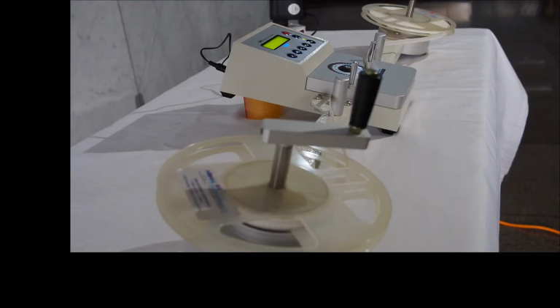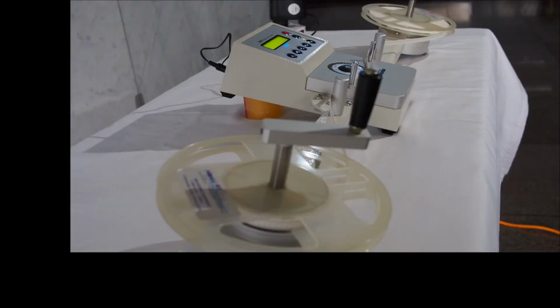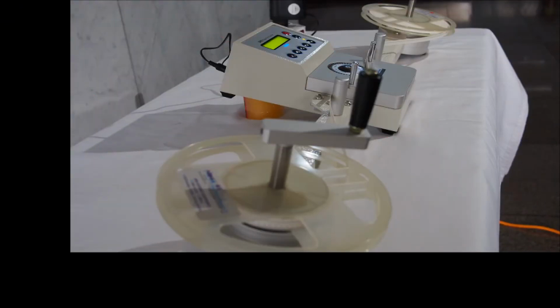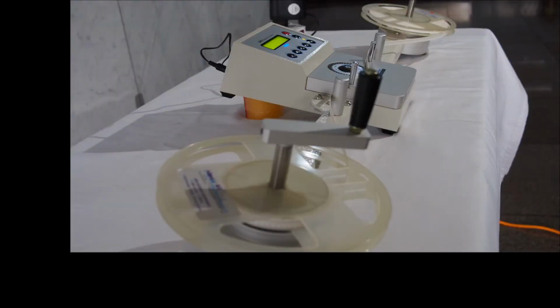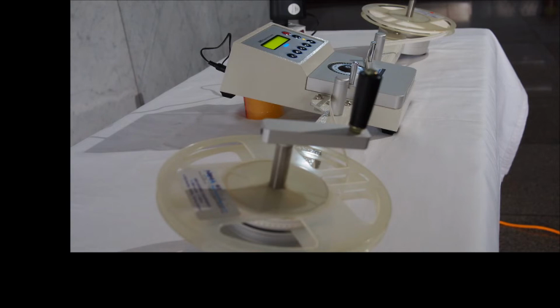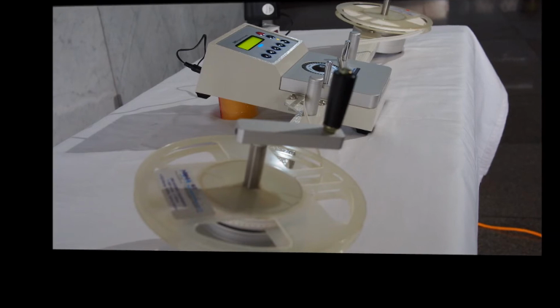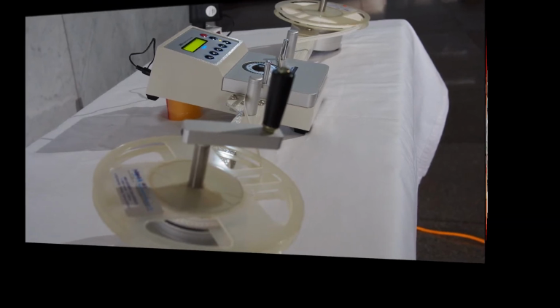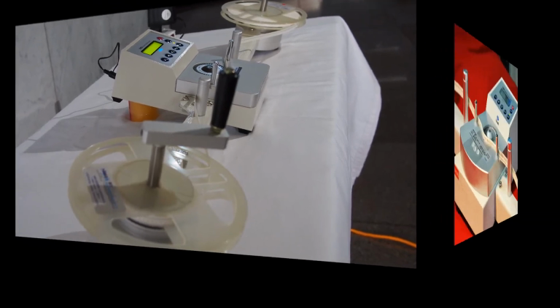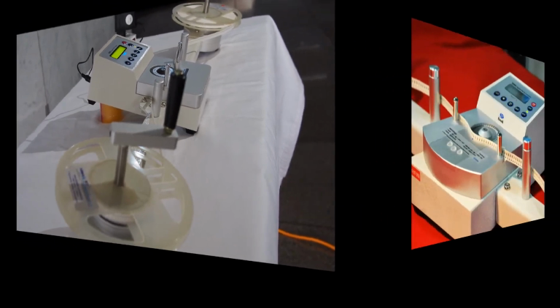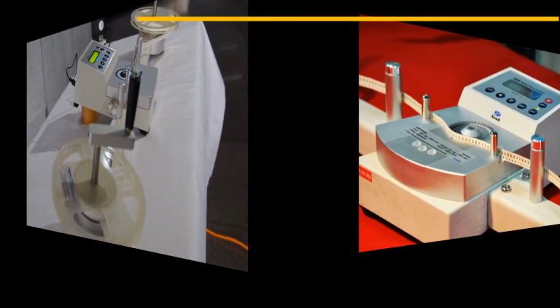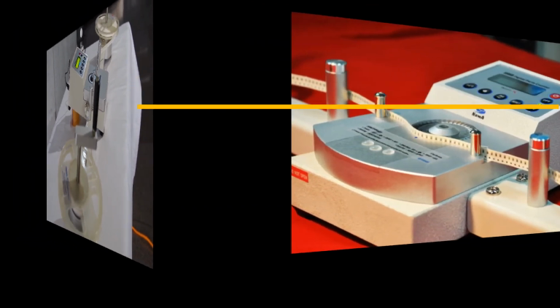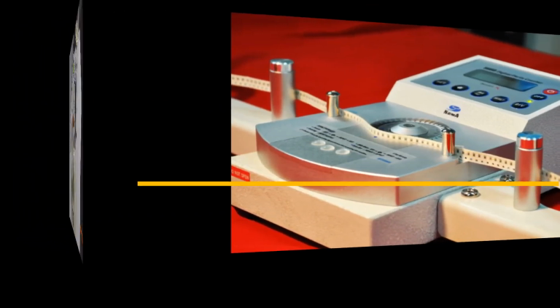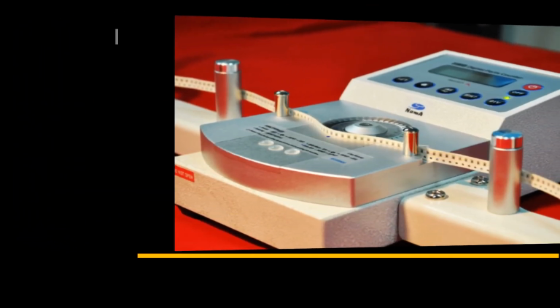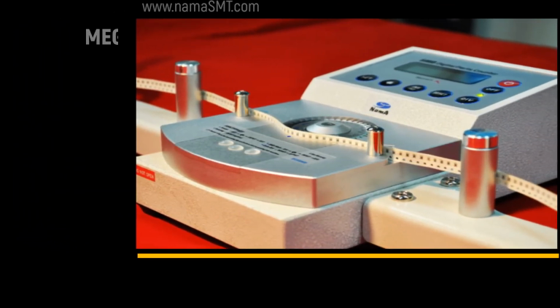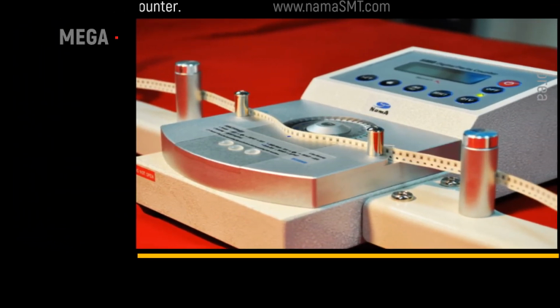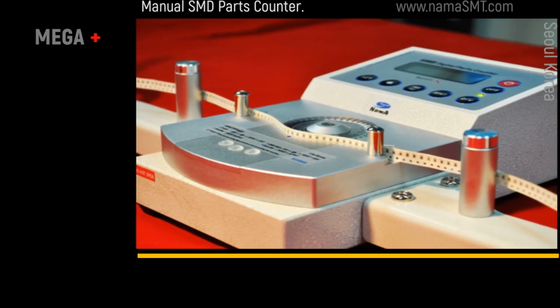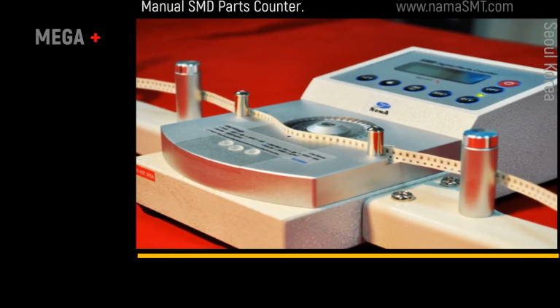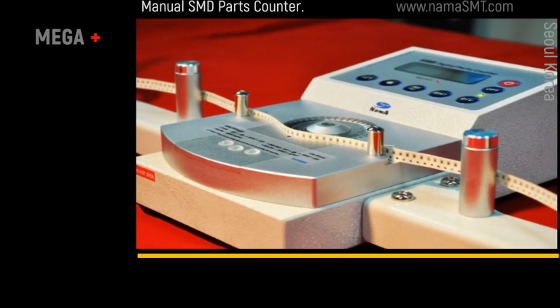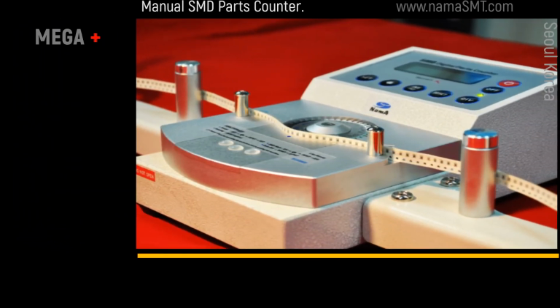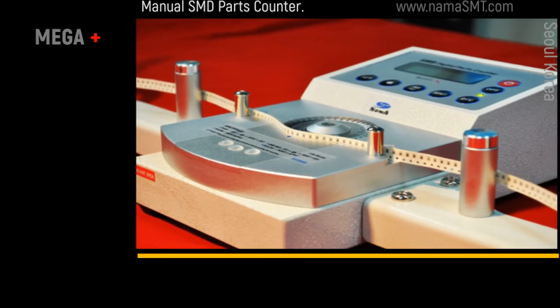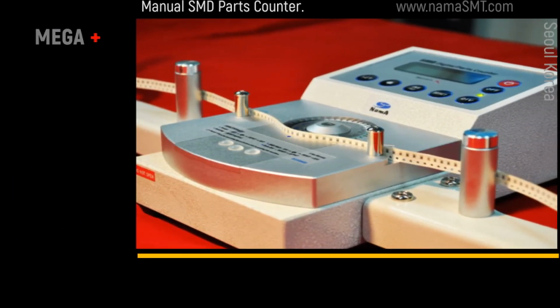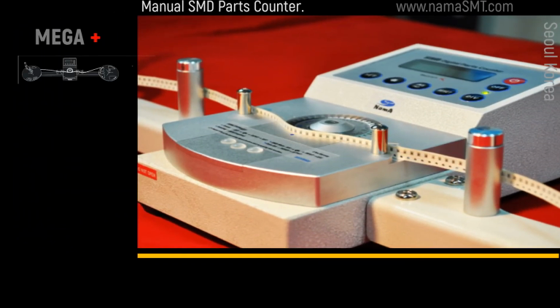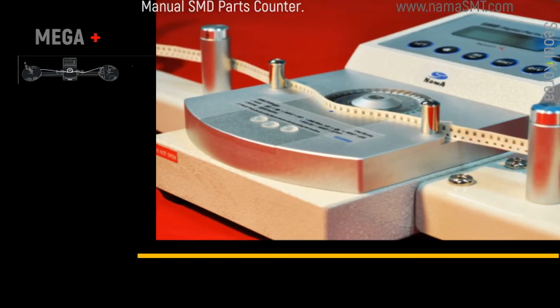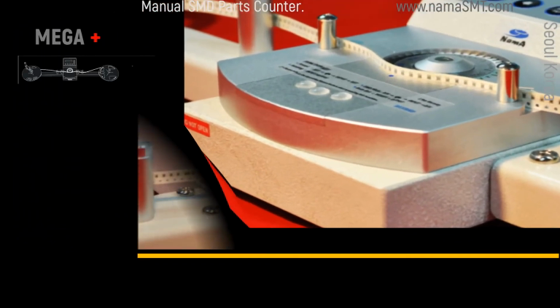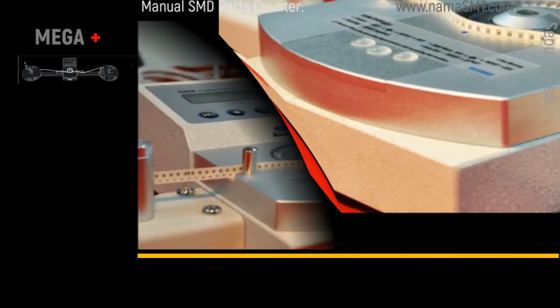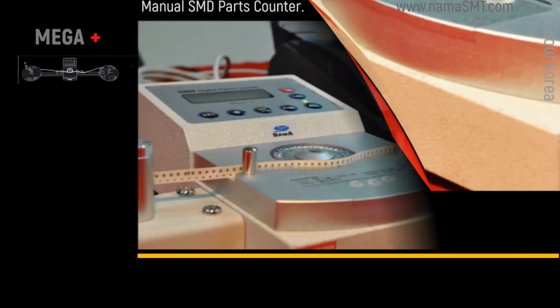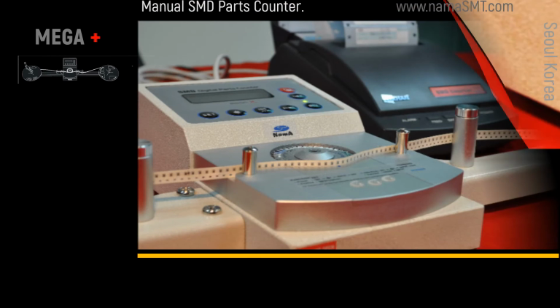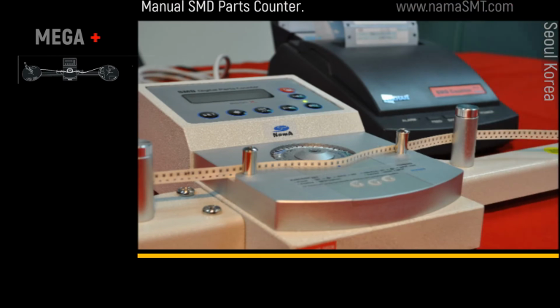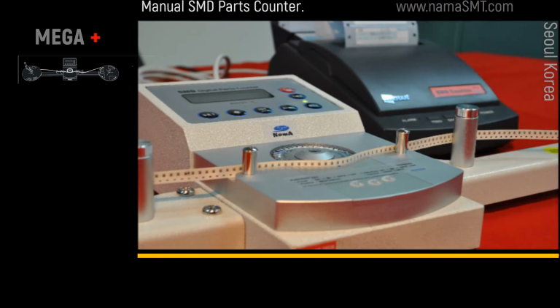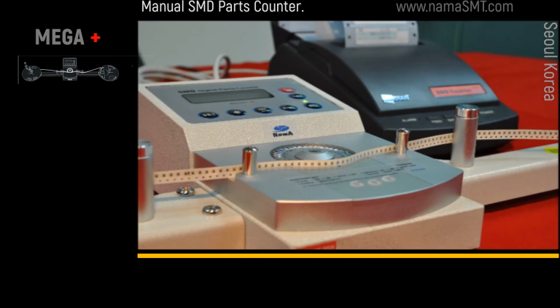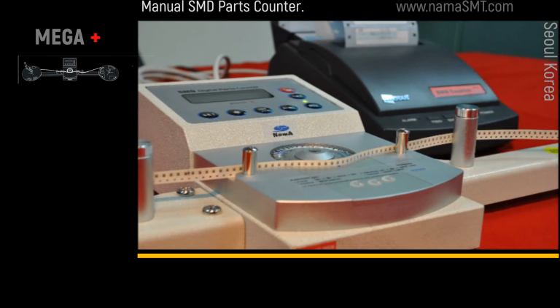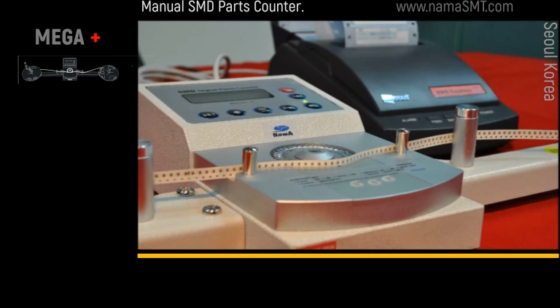Since Mega was launched 30 years ago, Mega has been continuously upgraded. Now you can see the 5th generation Mega SMD counter.